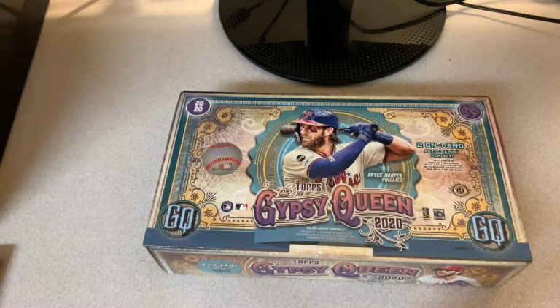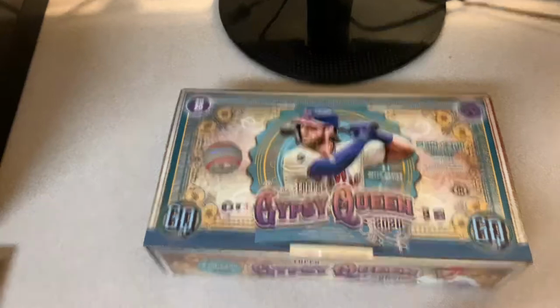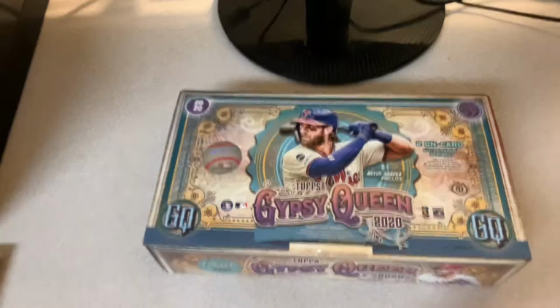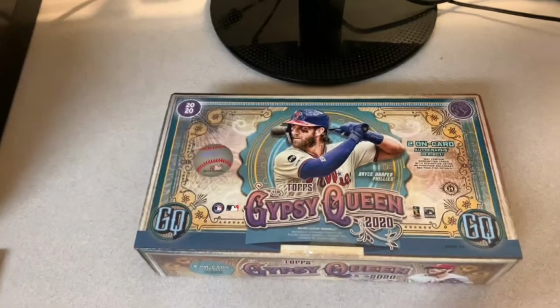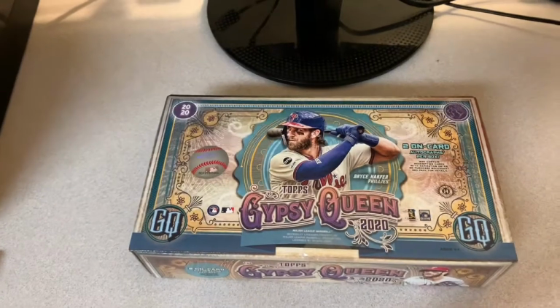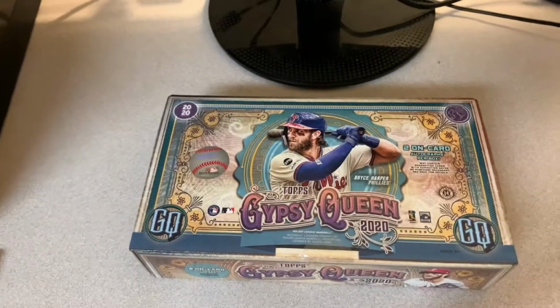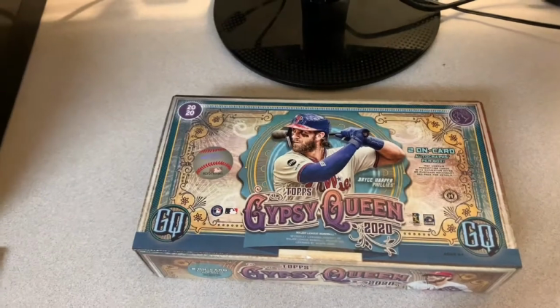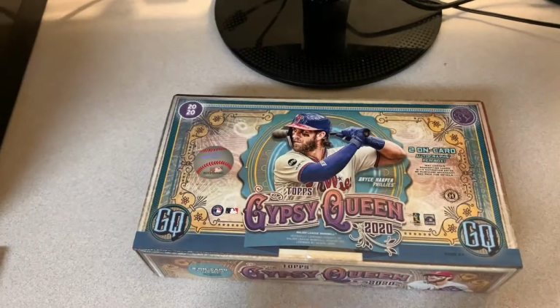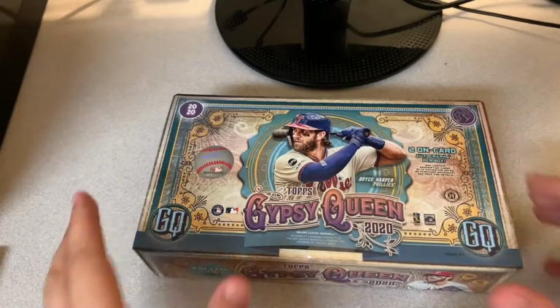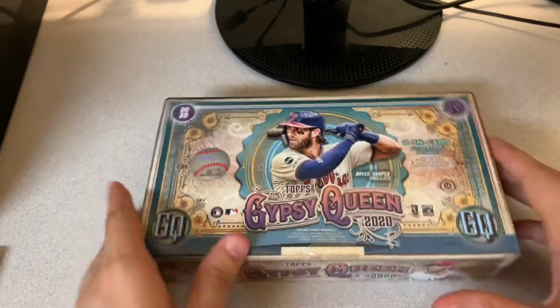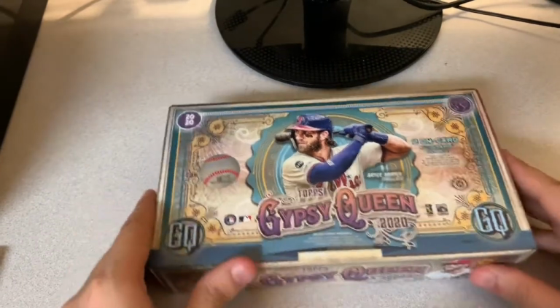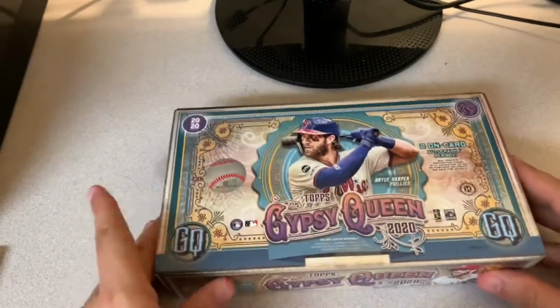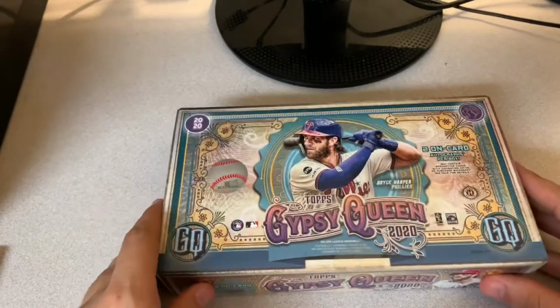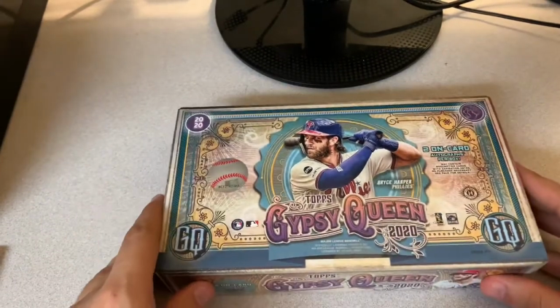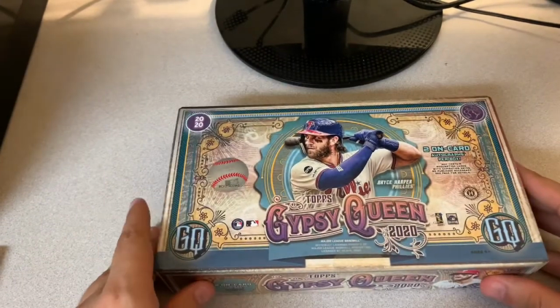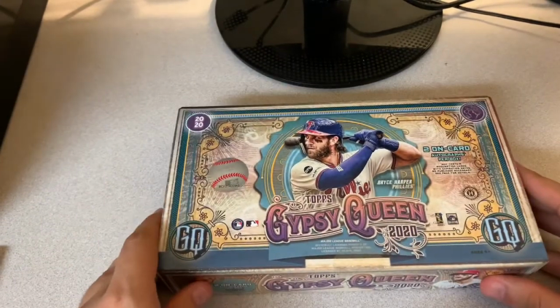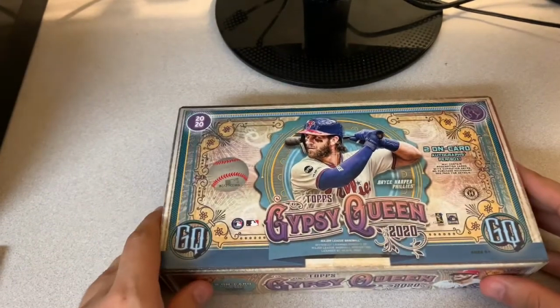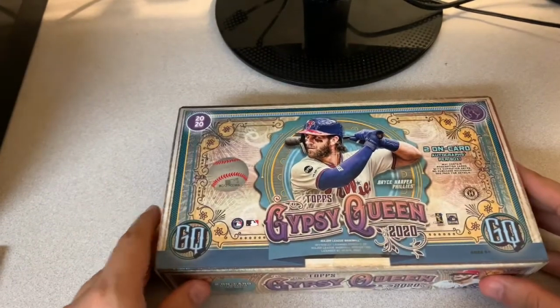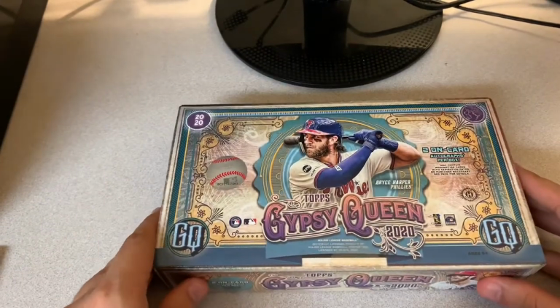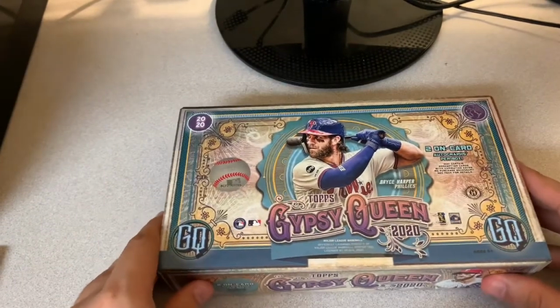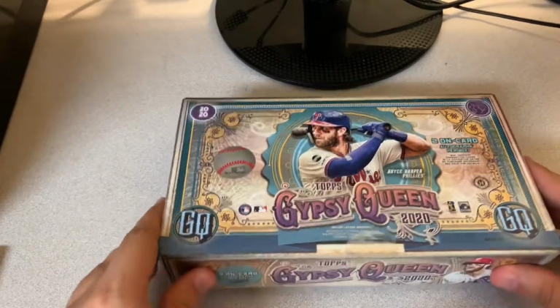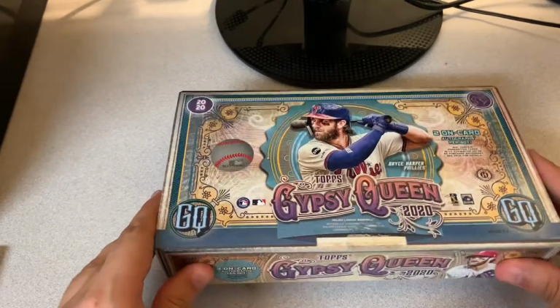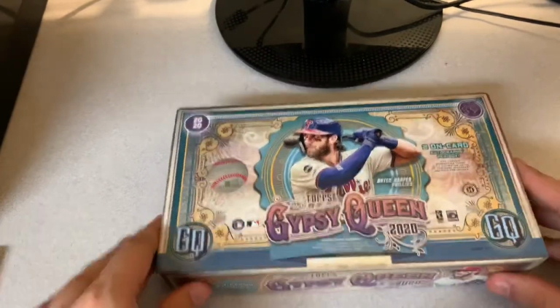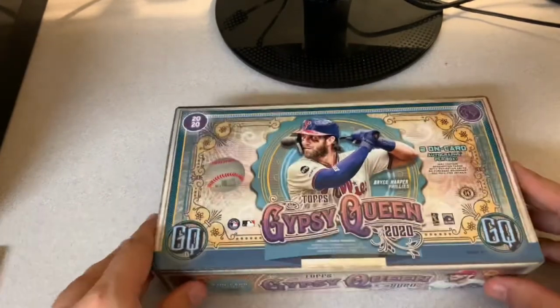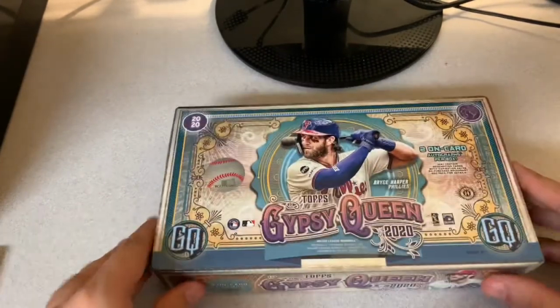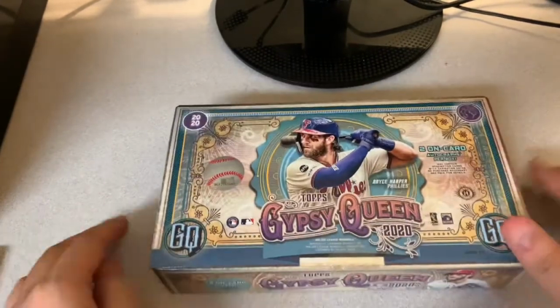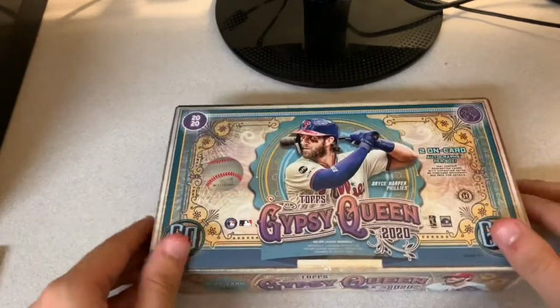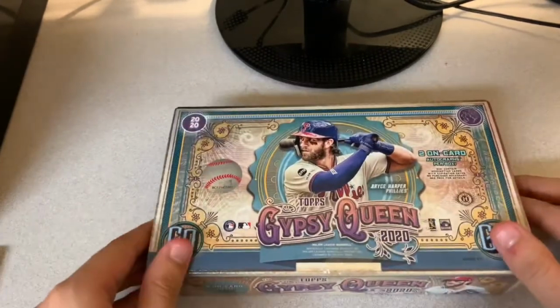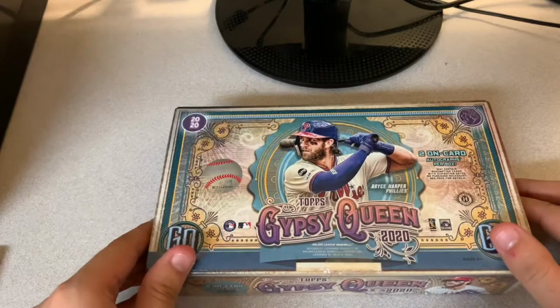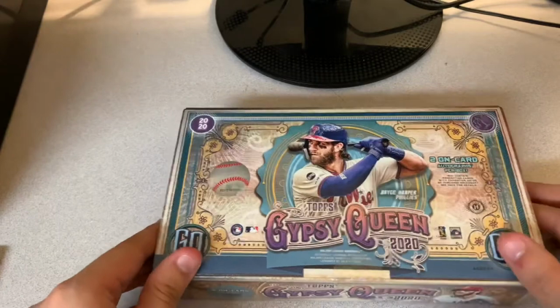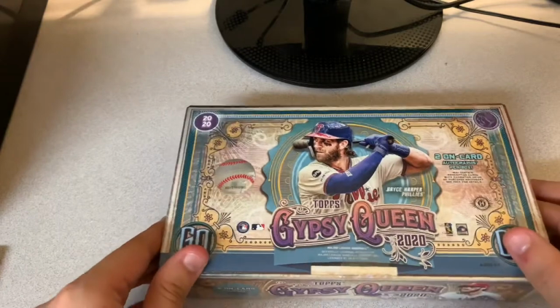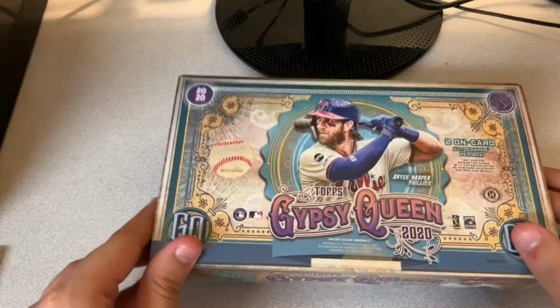All right, back at it today. Jet Morrow 4. I am going to be opening up a Gypsy Queen 2020 Hobby Box.